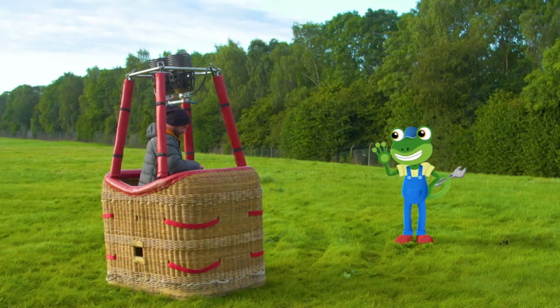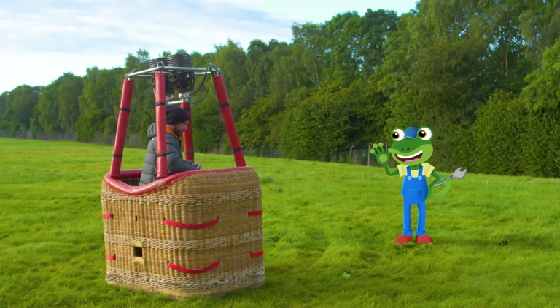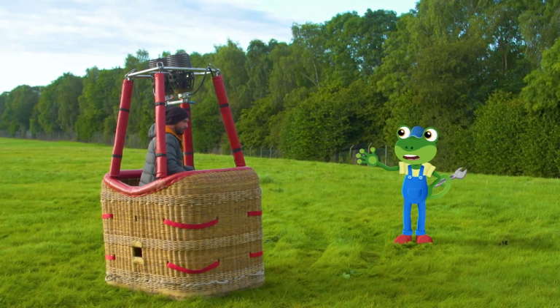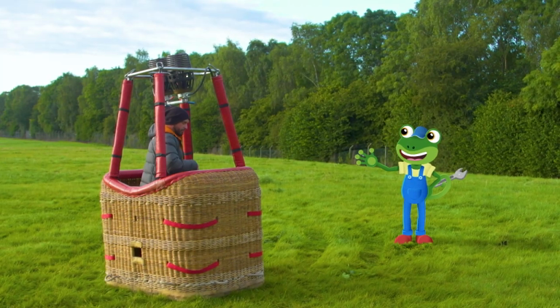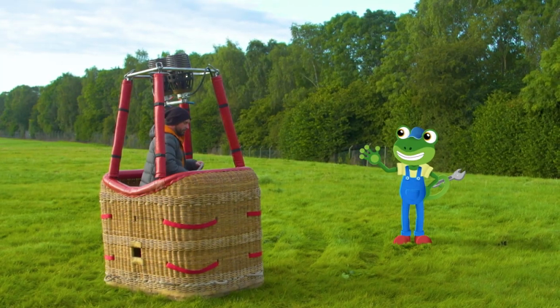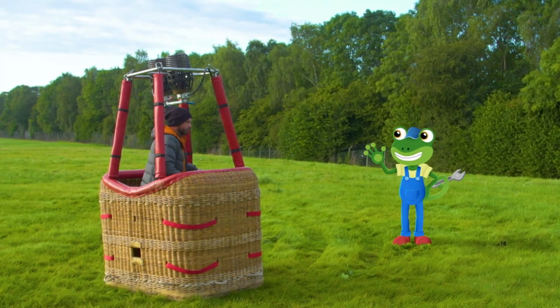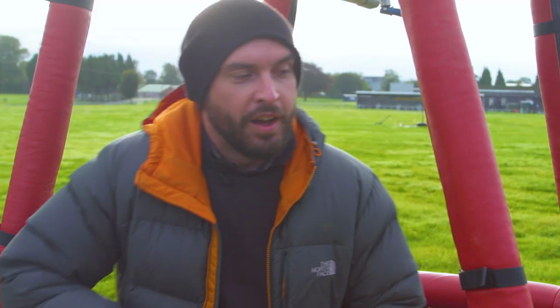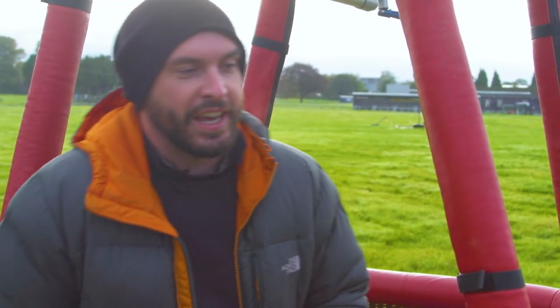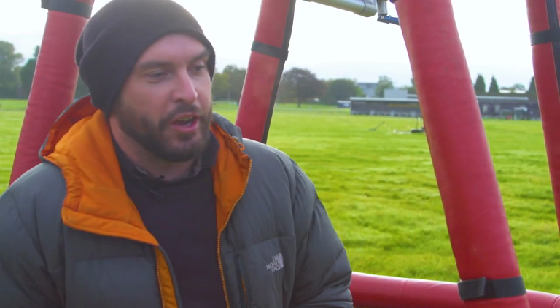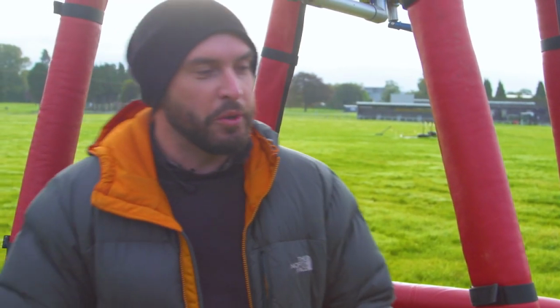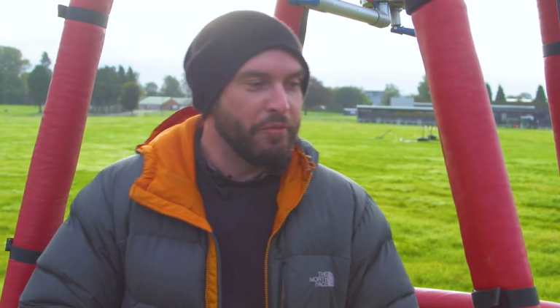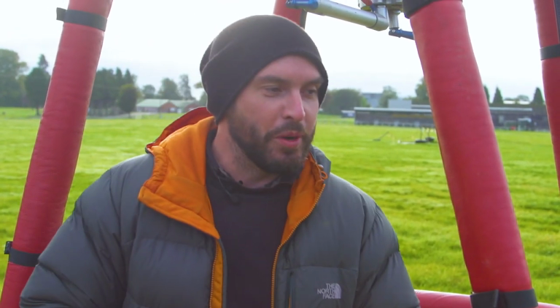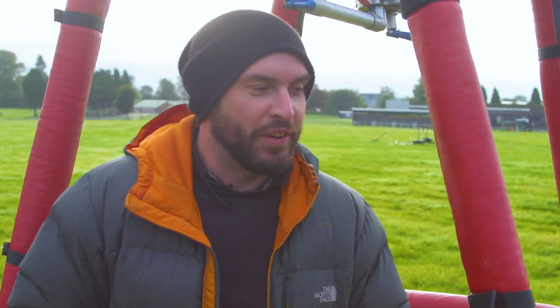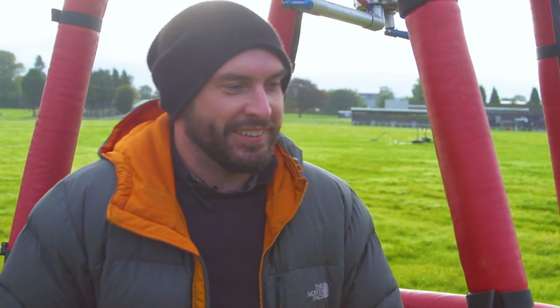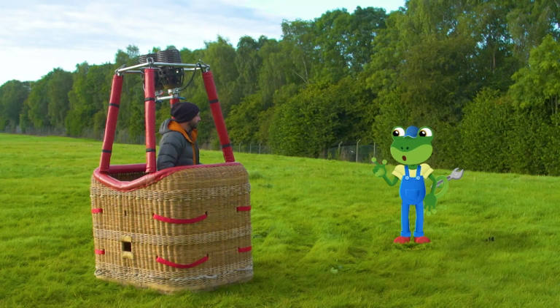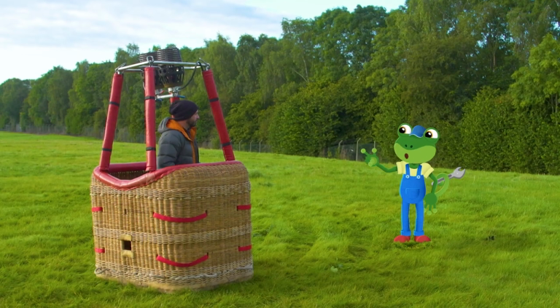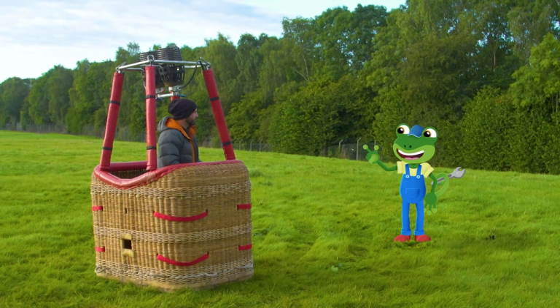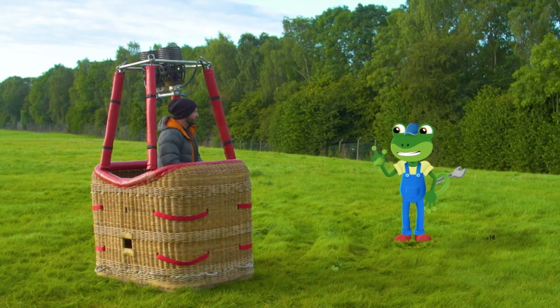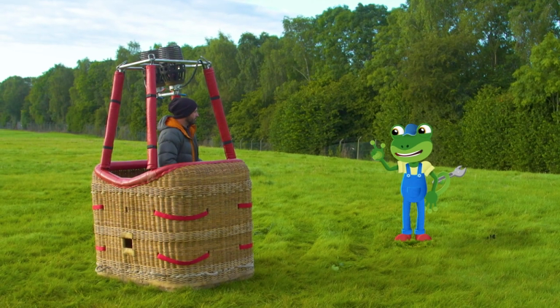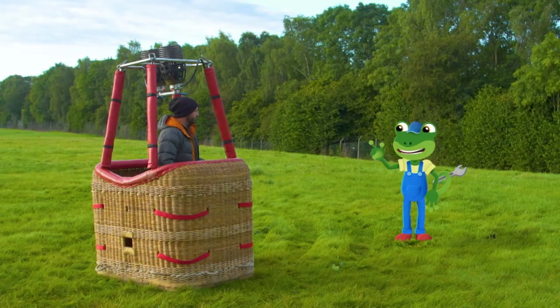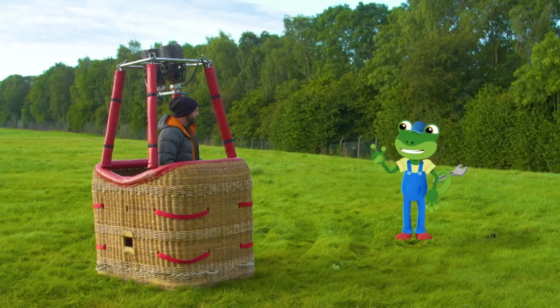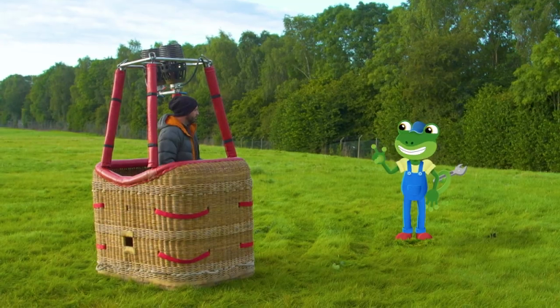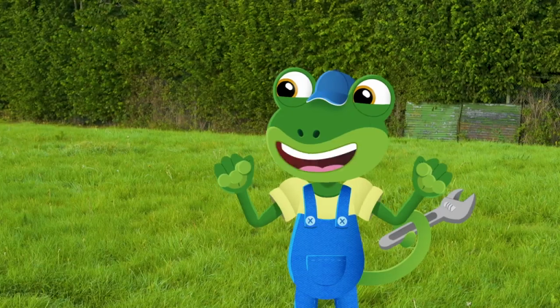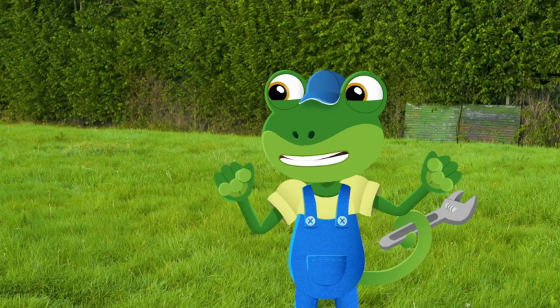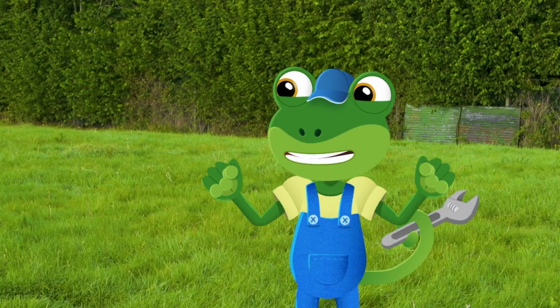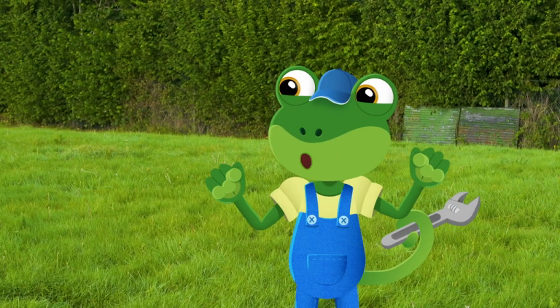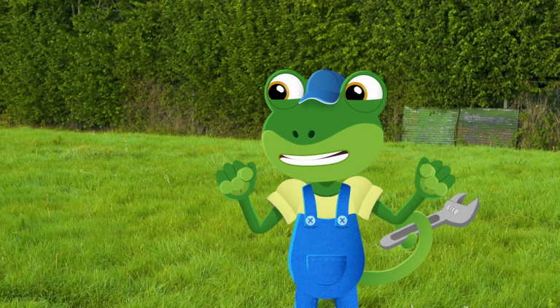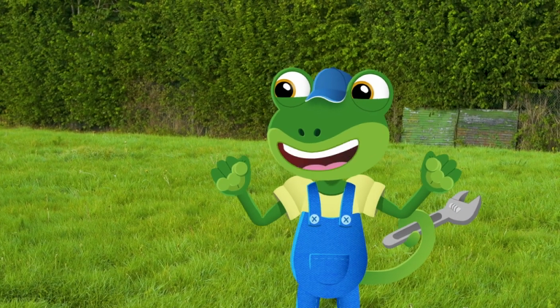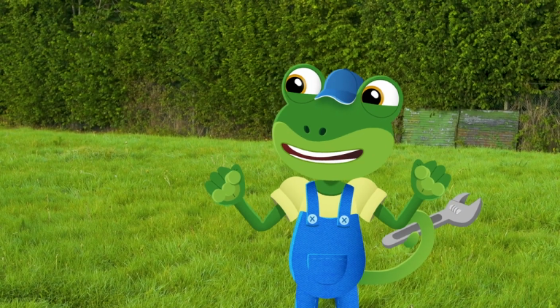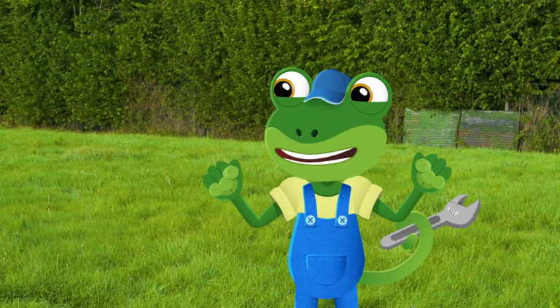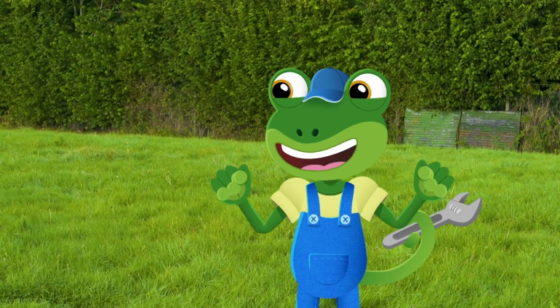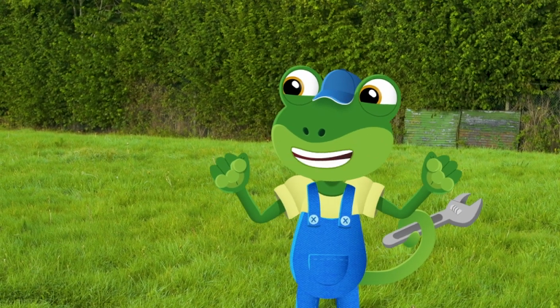Hello Ed. Hi Gecko, do you want to come for a balloon flight? Oh, yes please! I'm so excited, Ed!